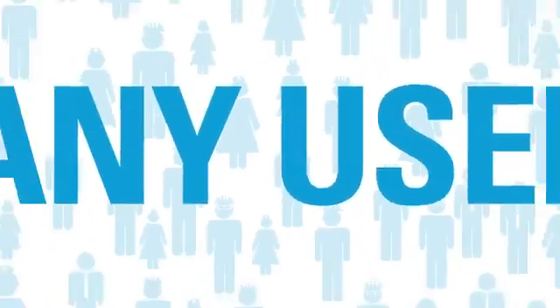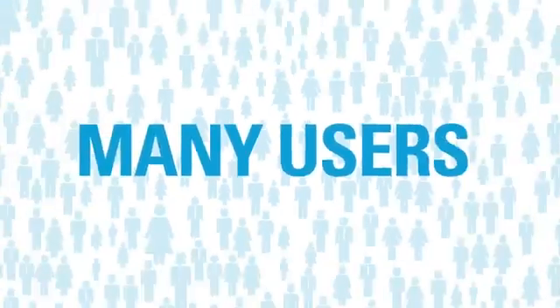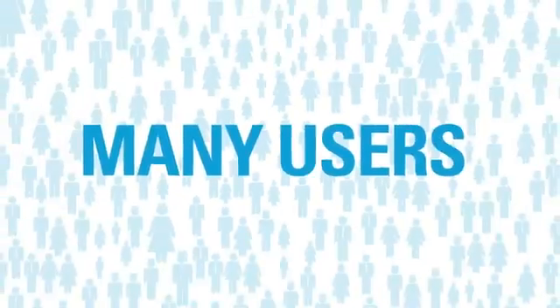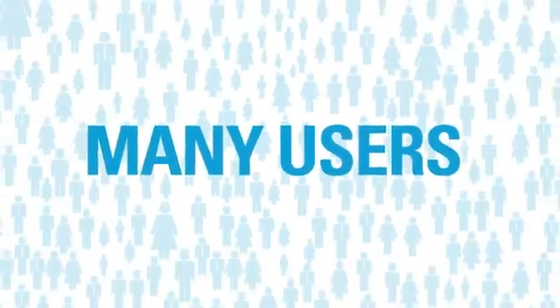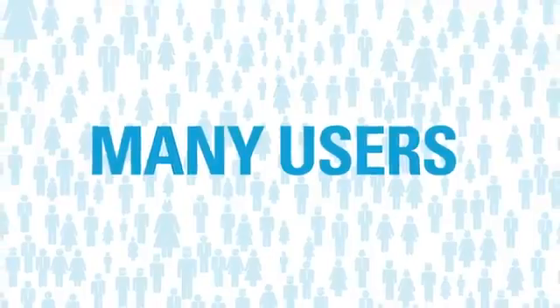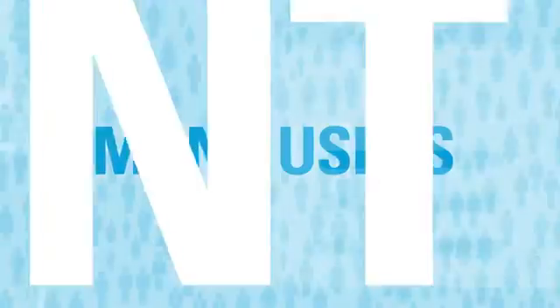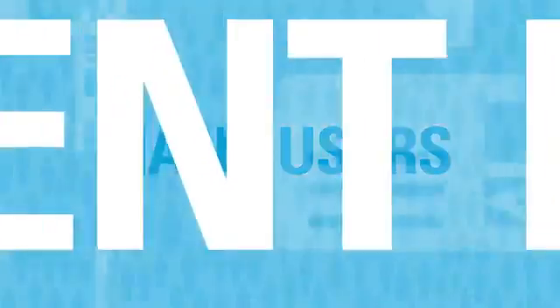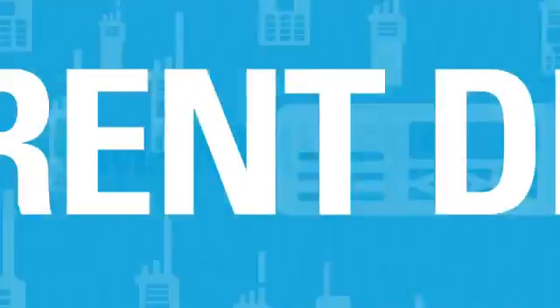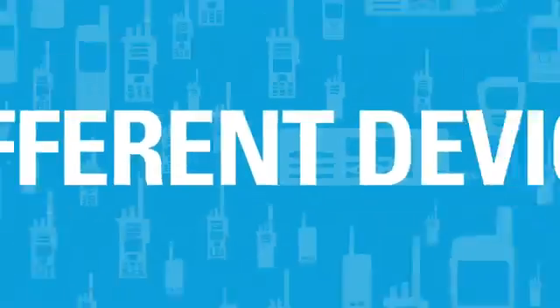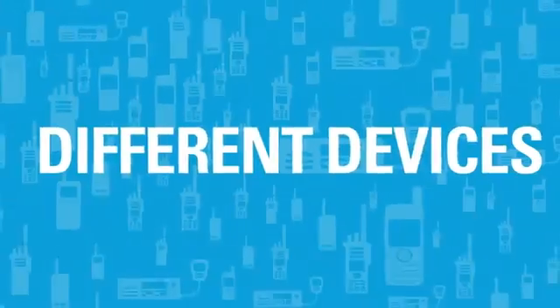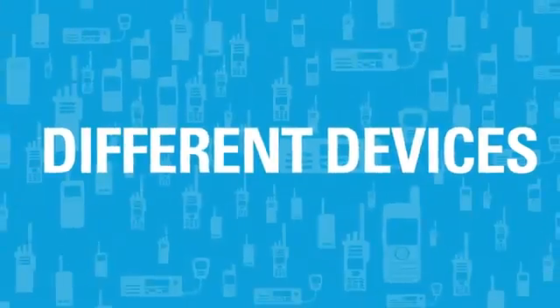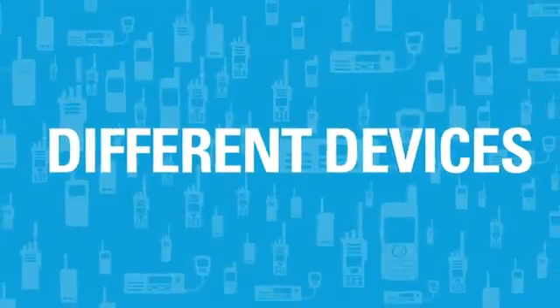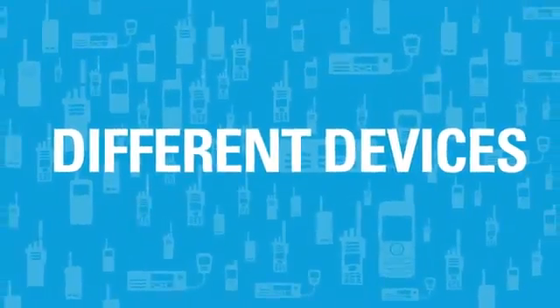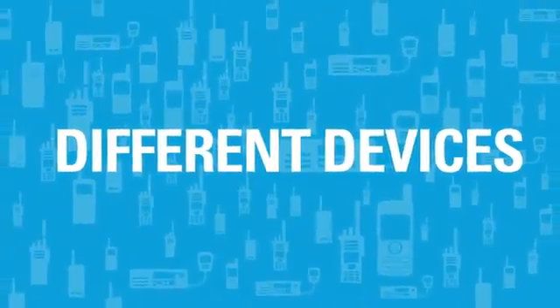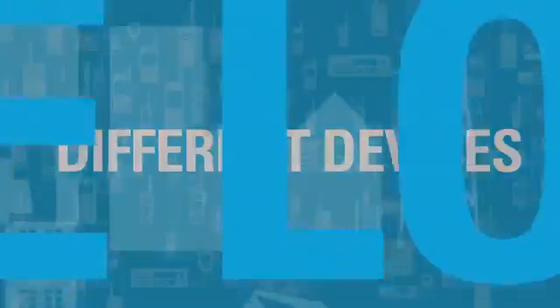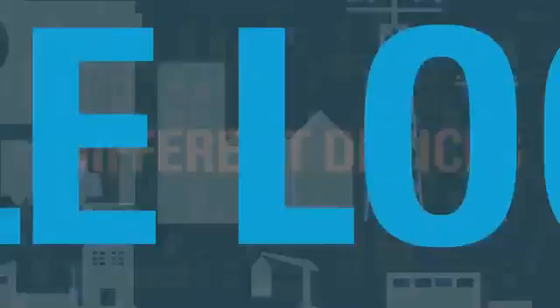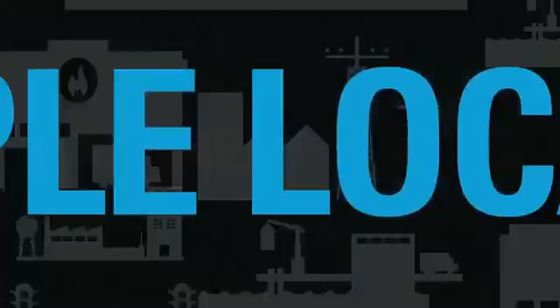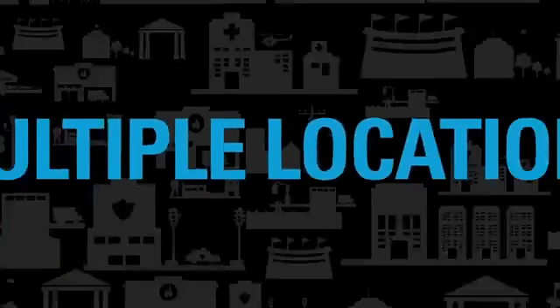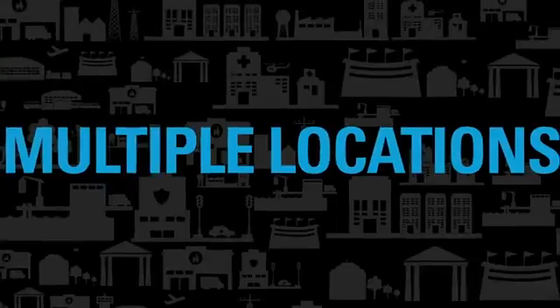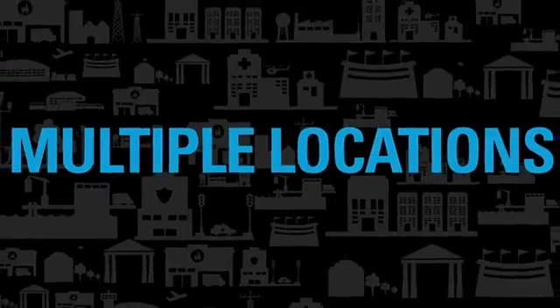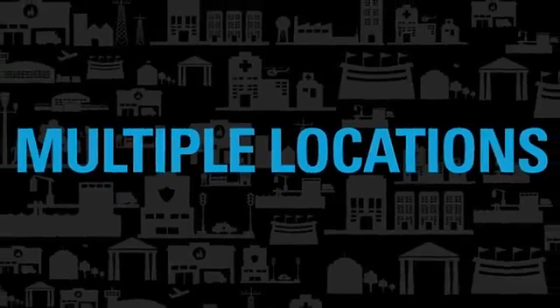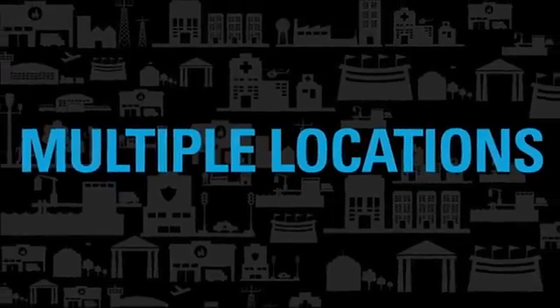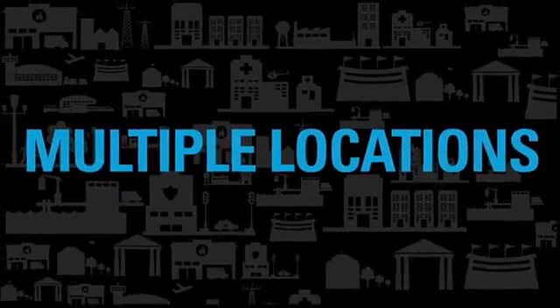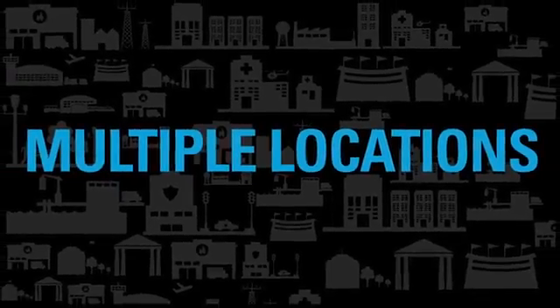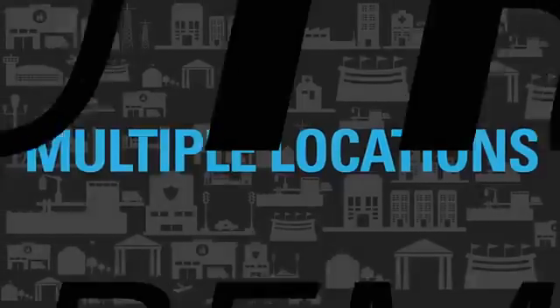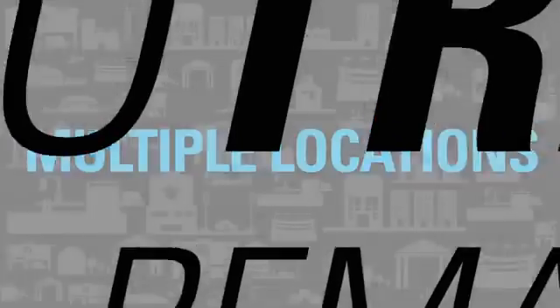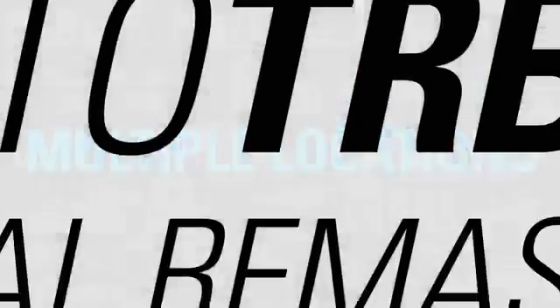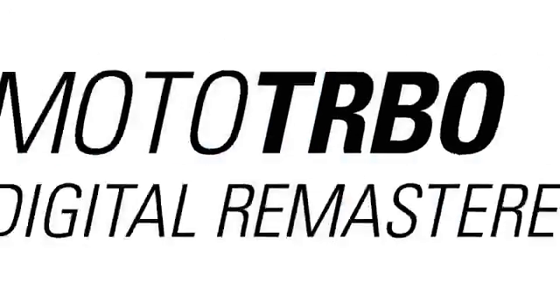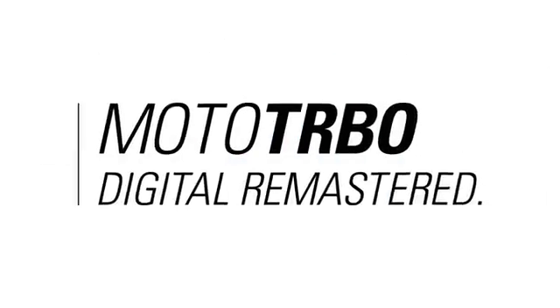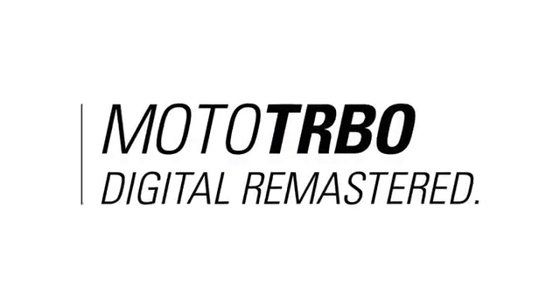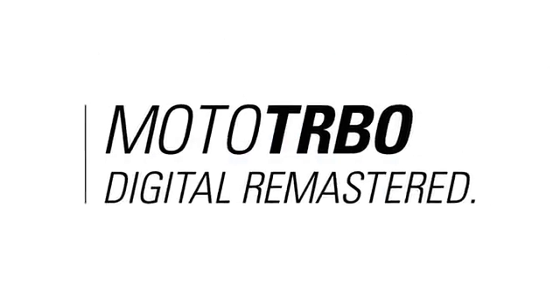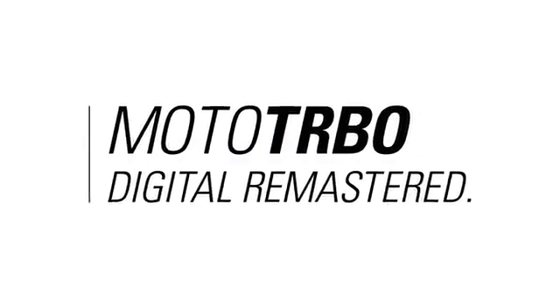Many users, different devices, multiple locations — all MotoTurbo.